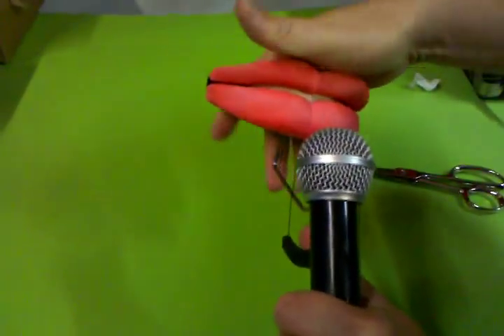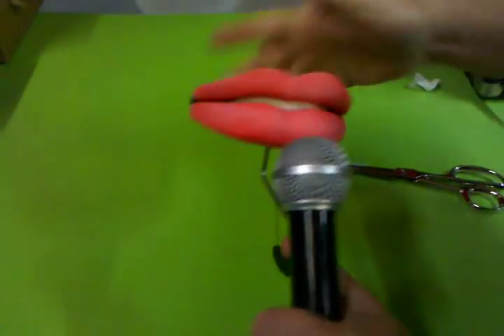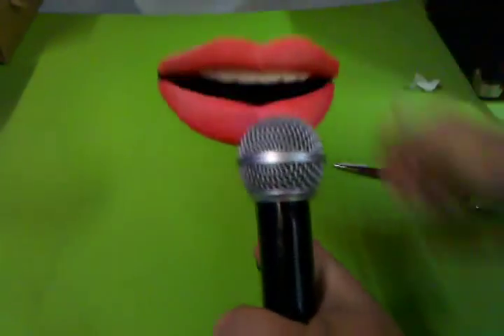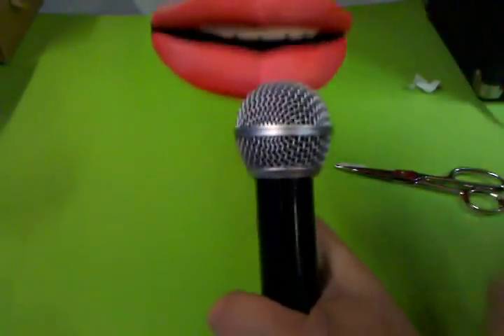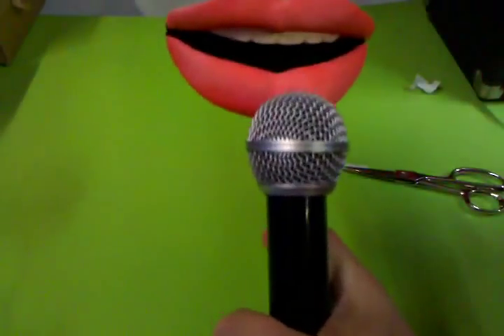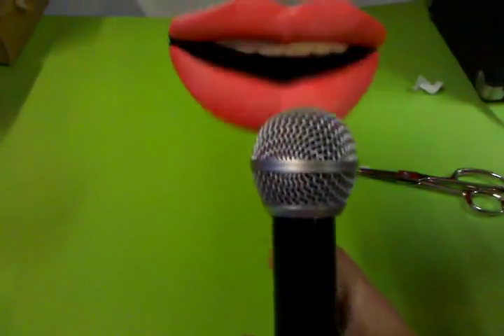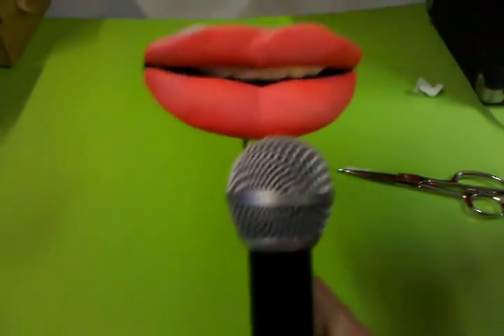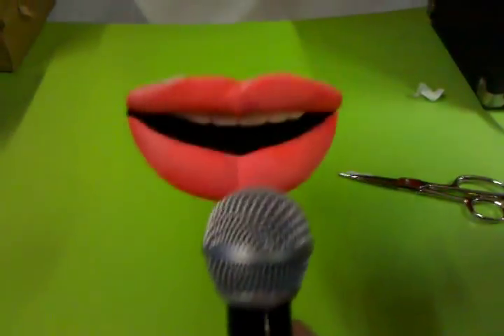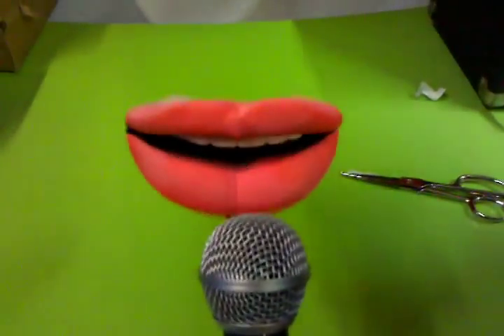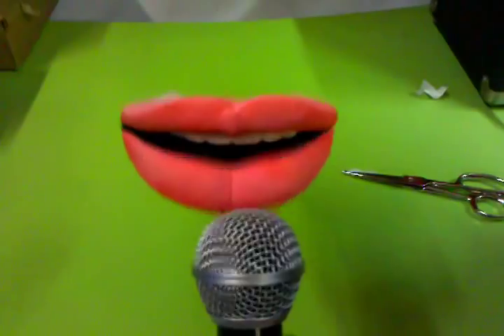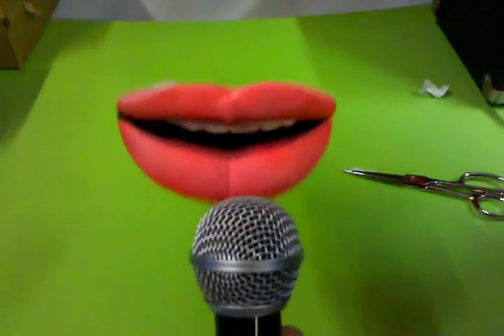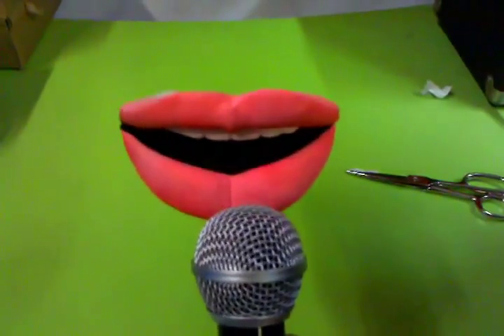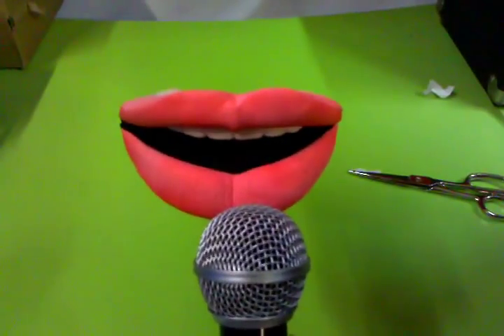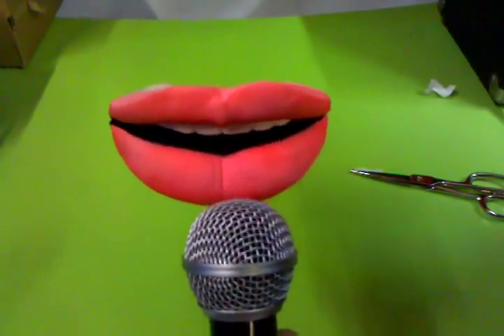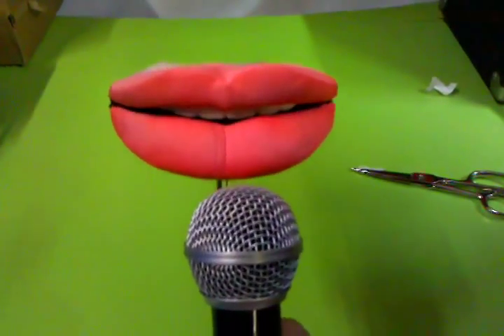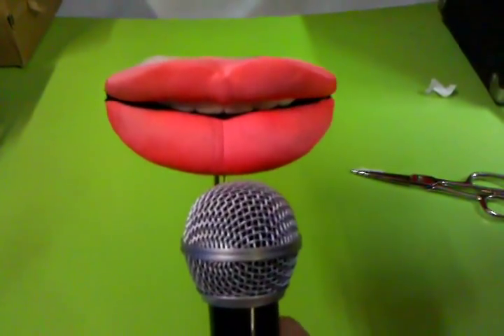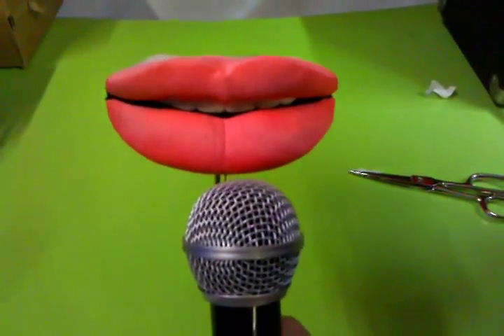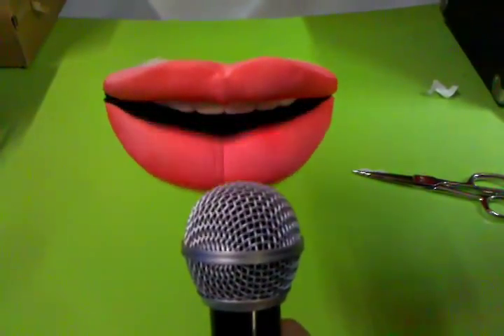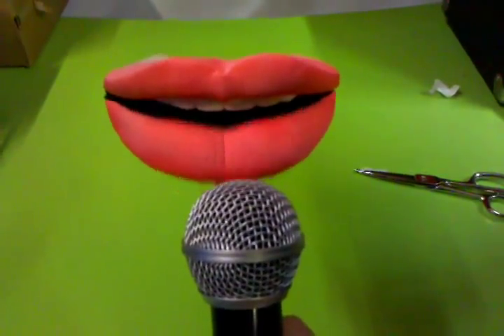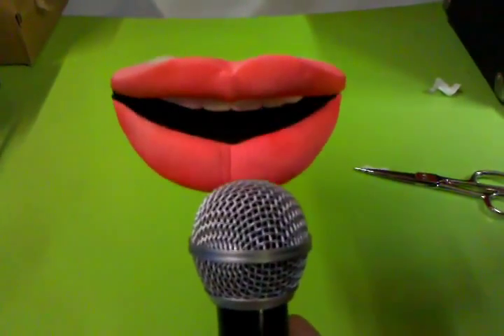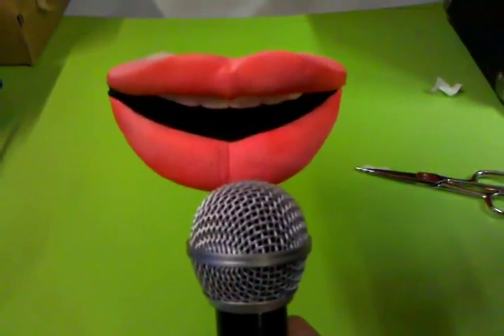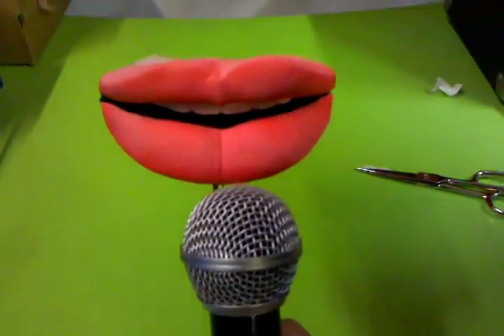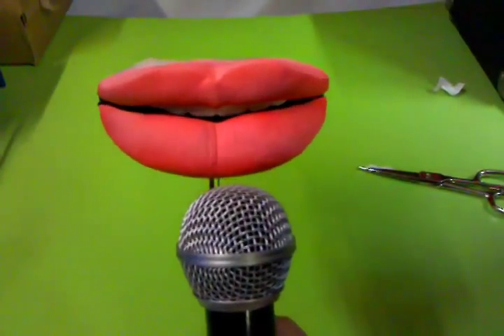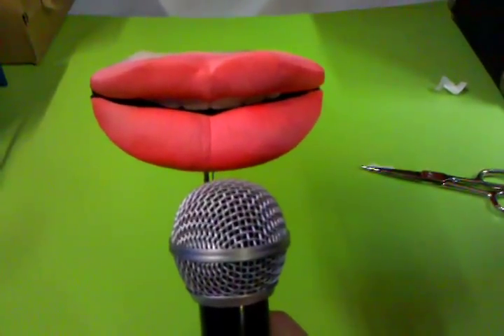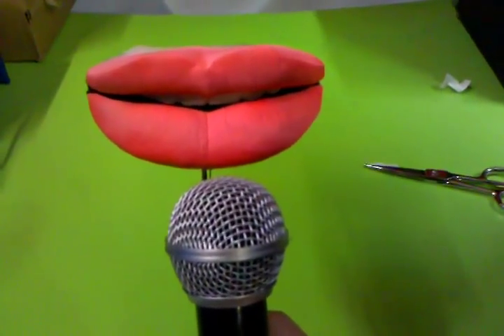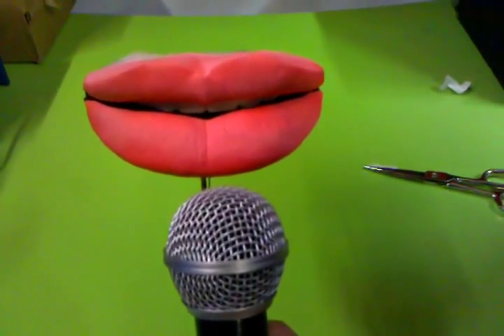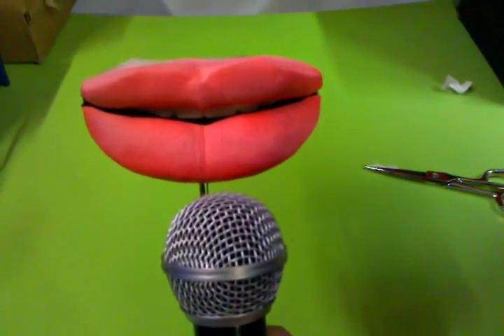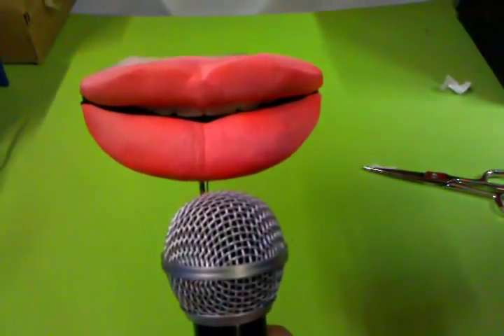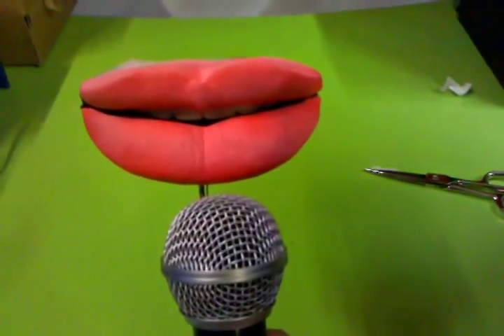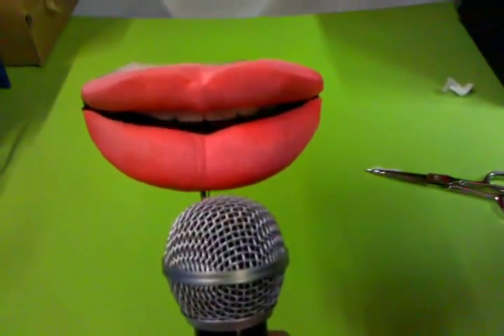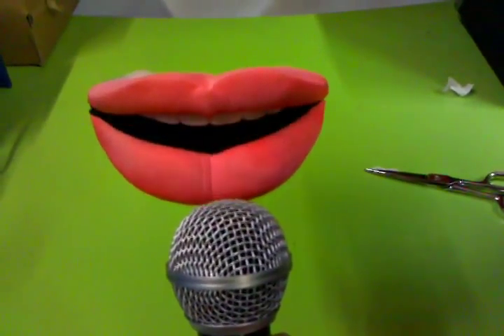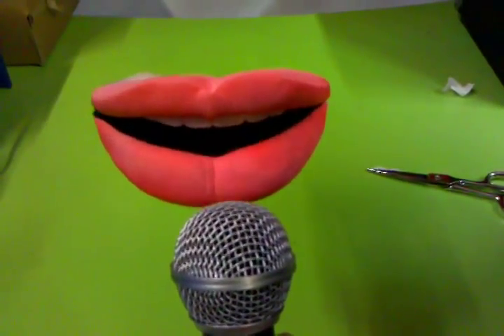And now you're ready to perform. Mic mouth. Thank you.